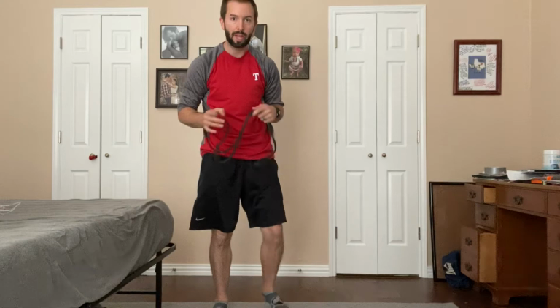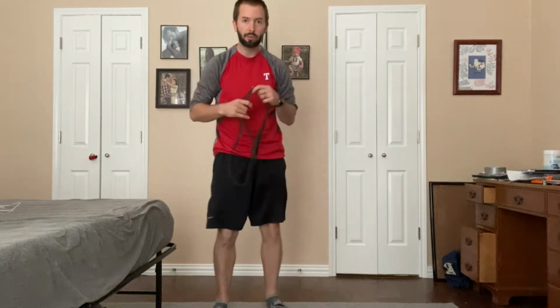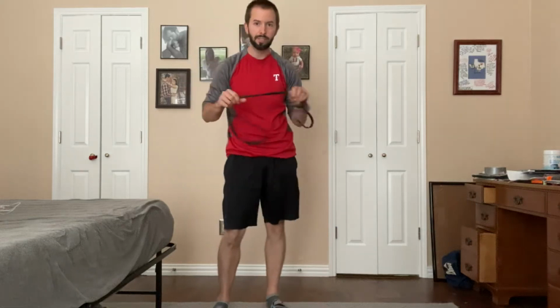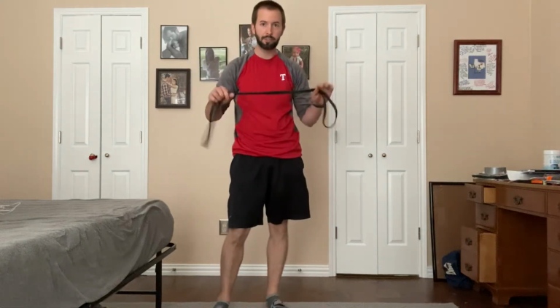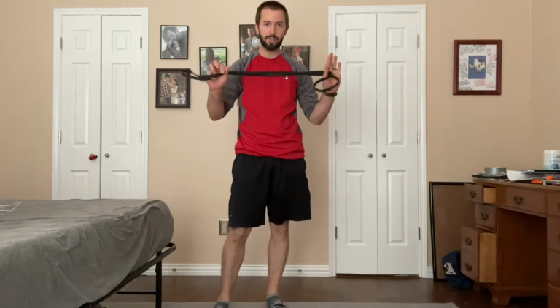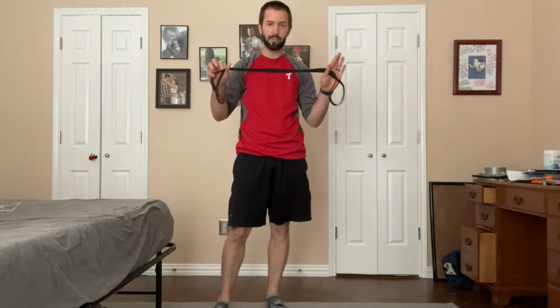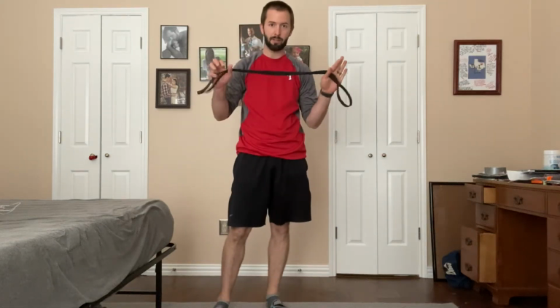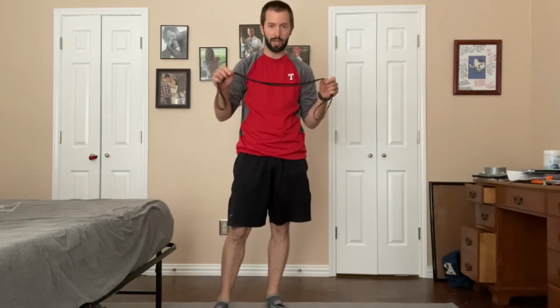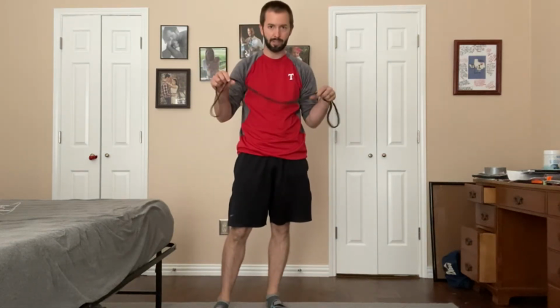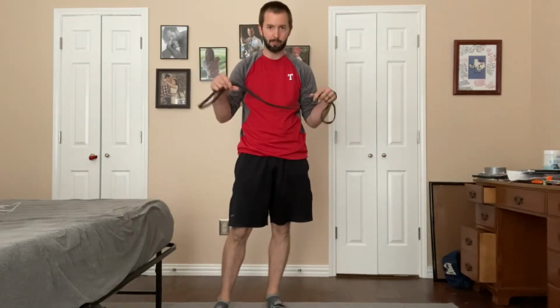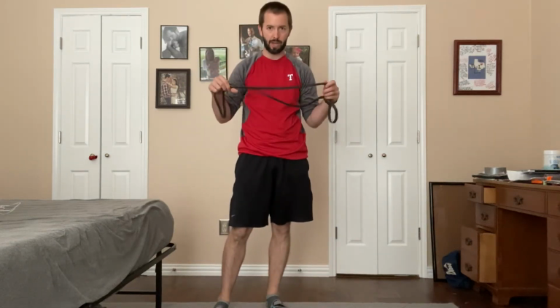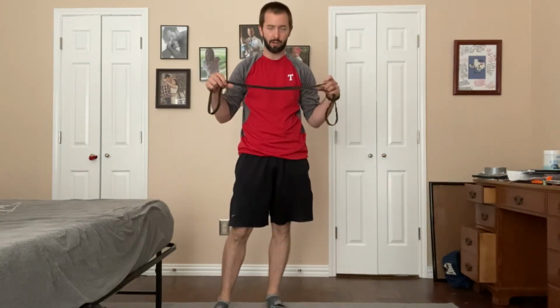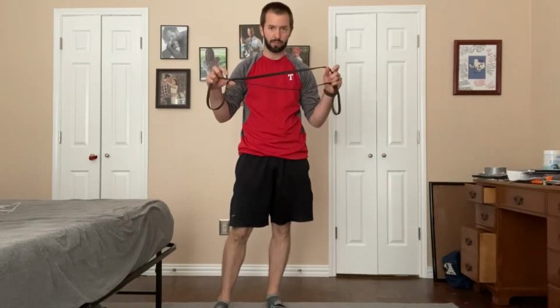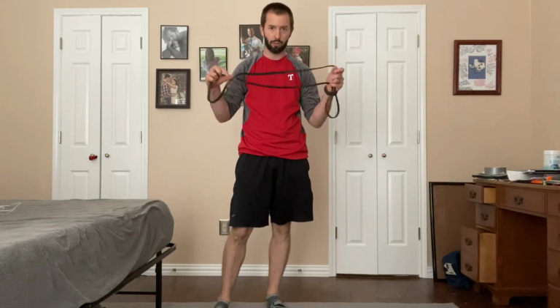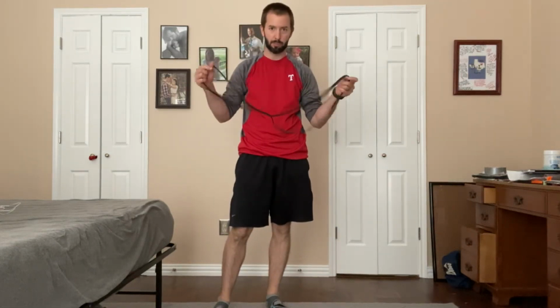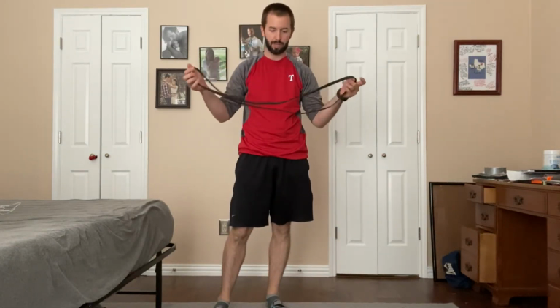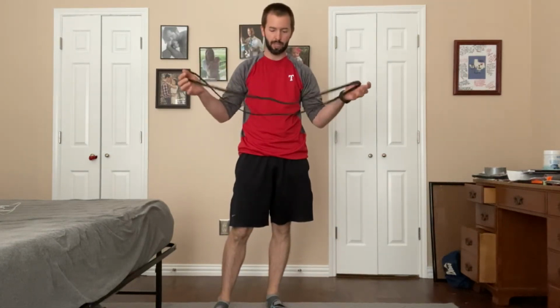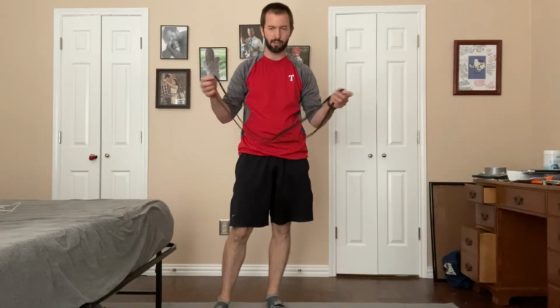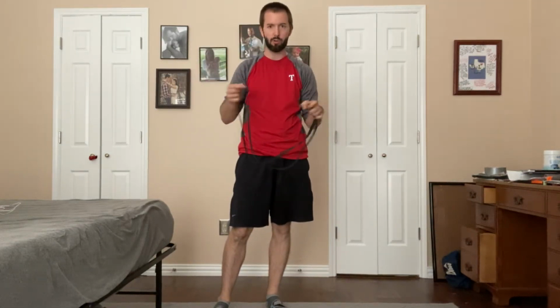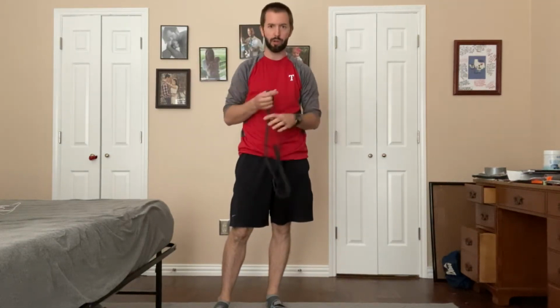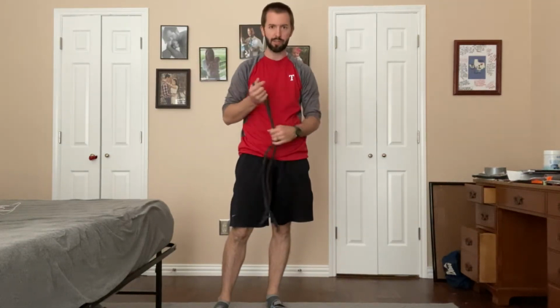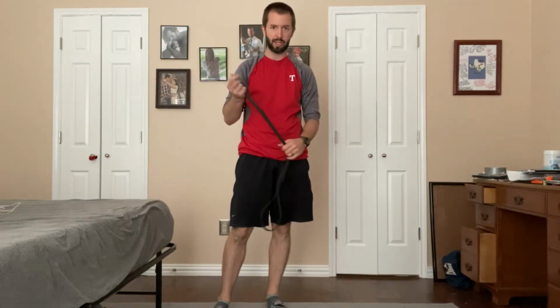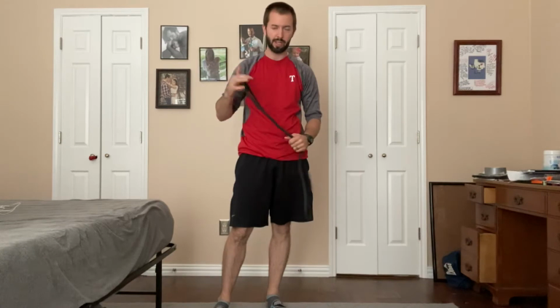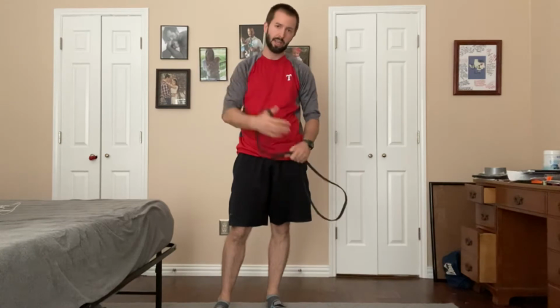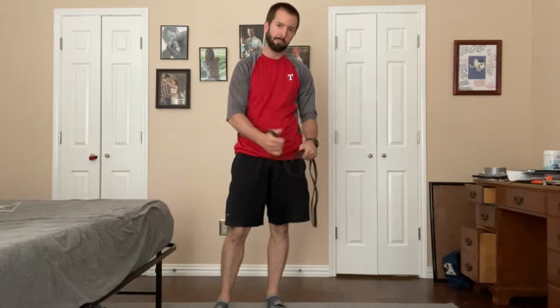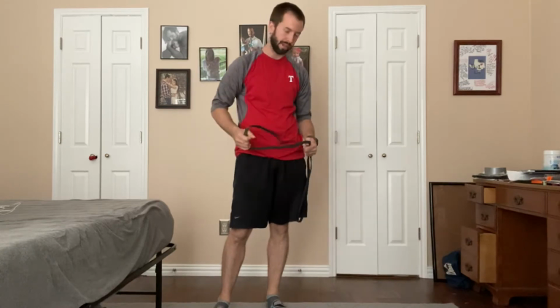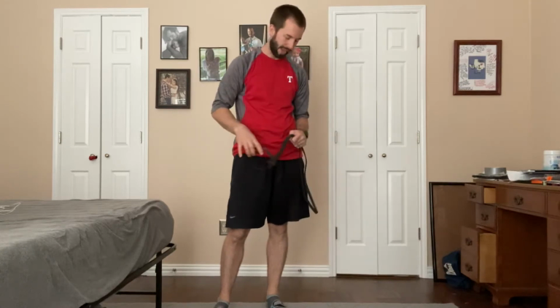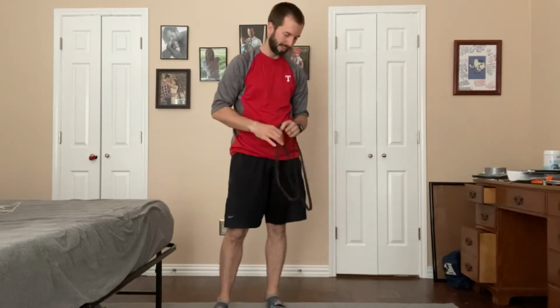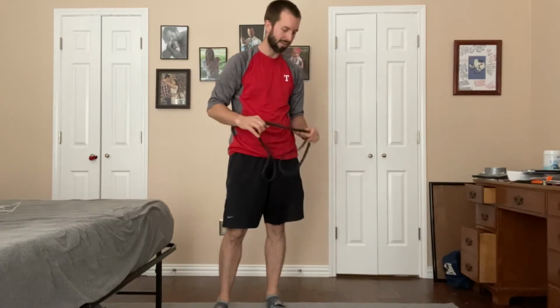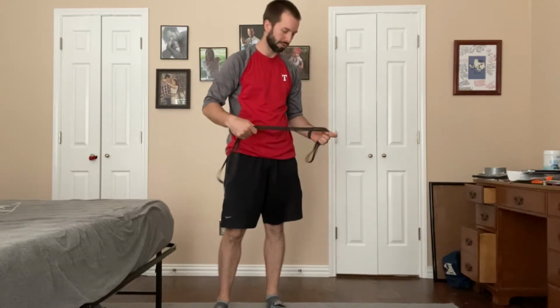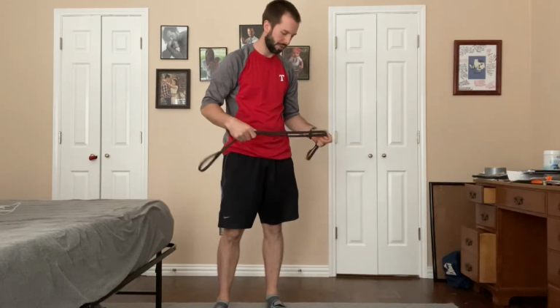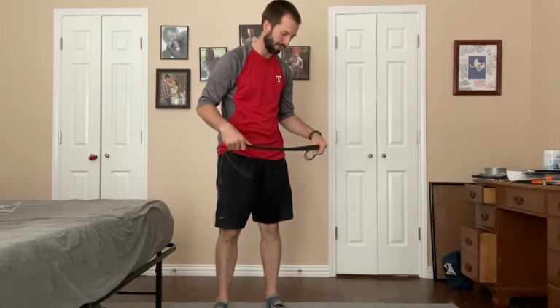So this exercise, you need a band. It doesn't matter if it's a looped band like so, or if it's a band that has handles on either end.